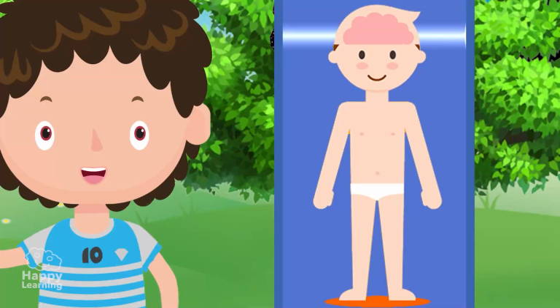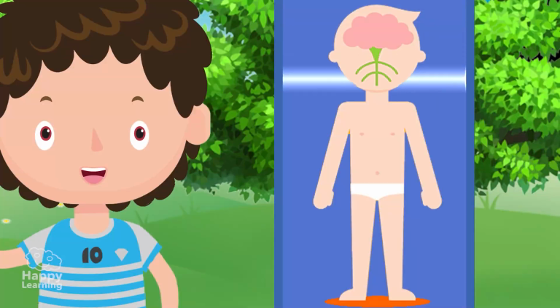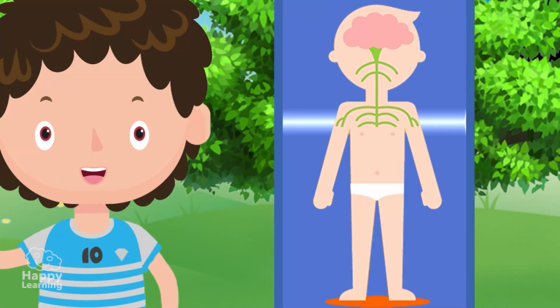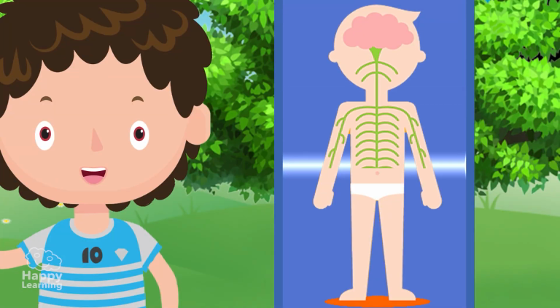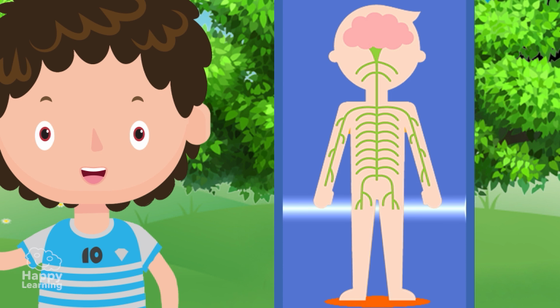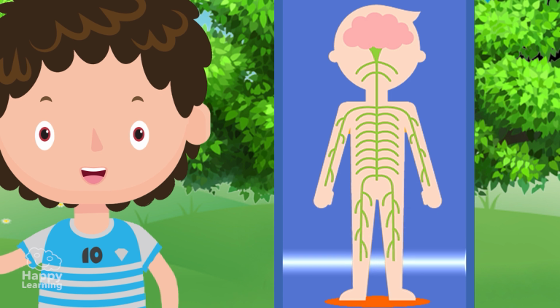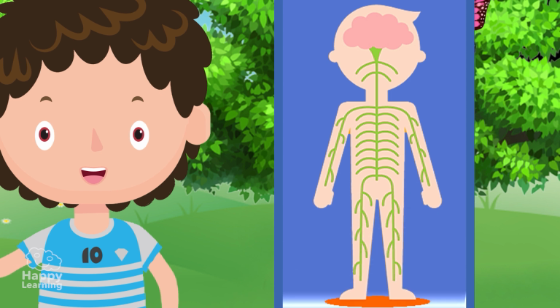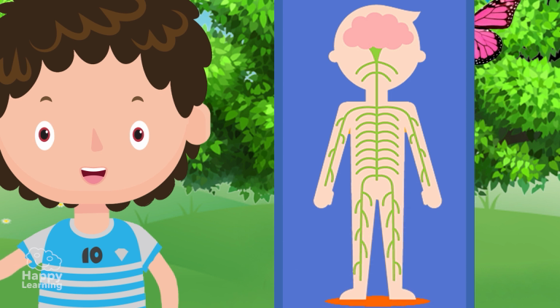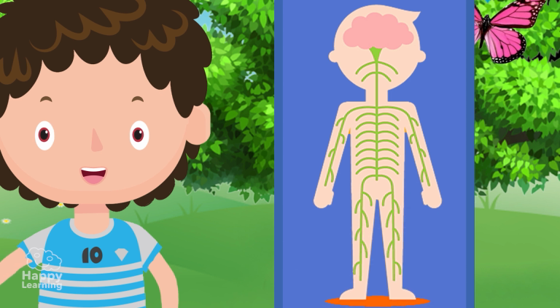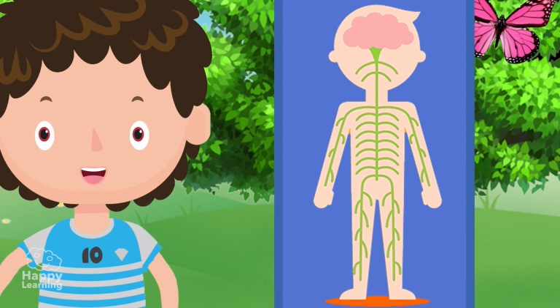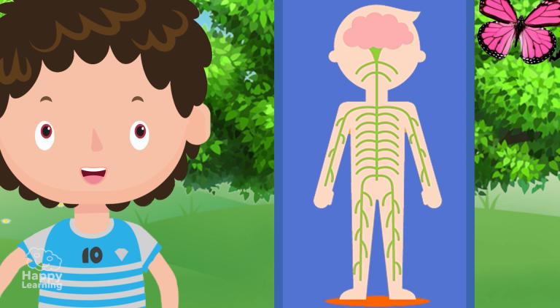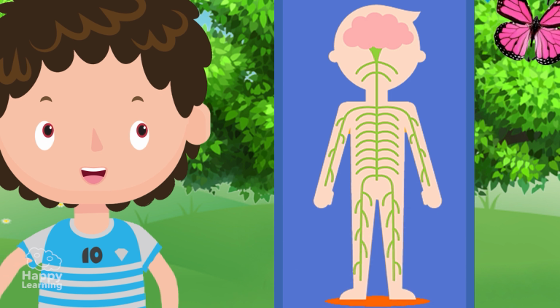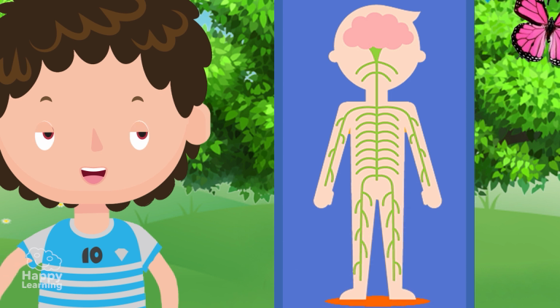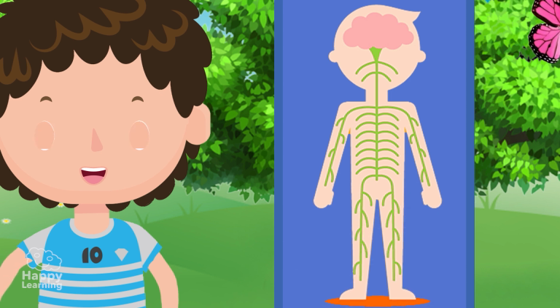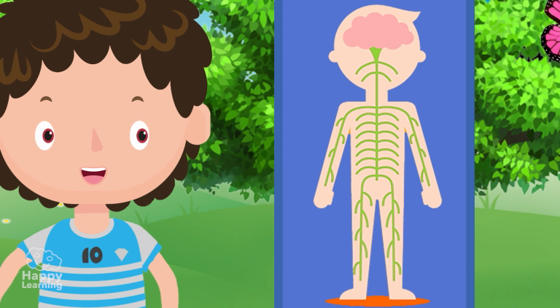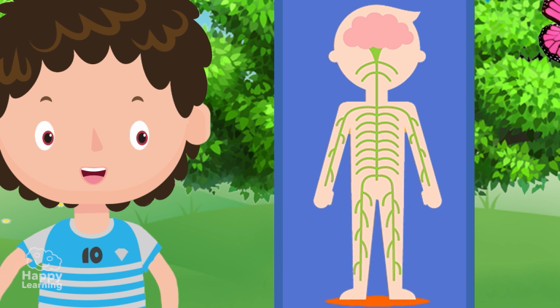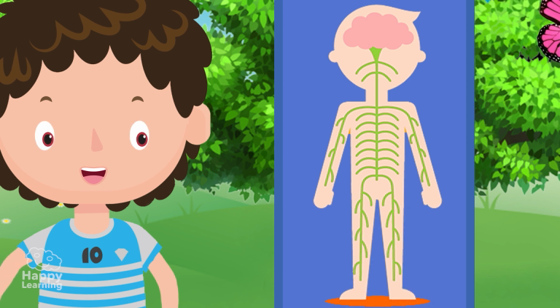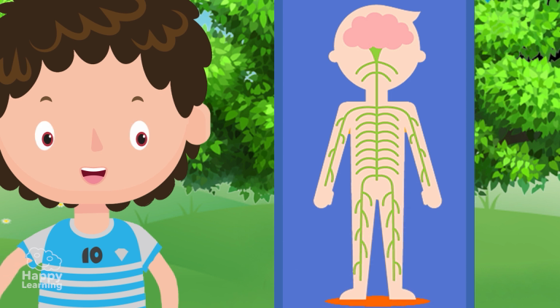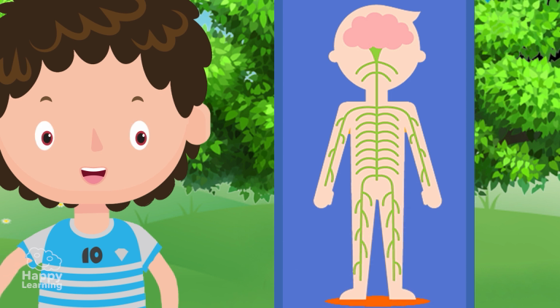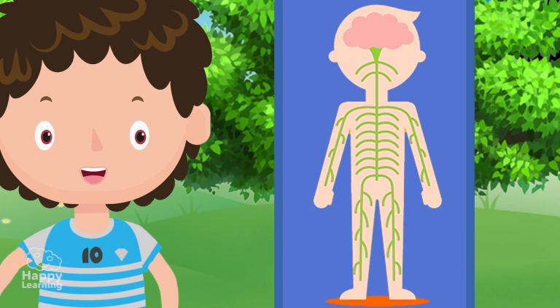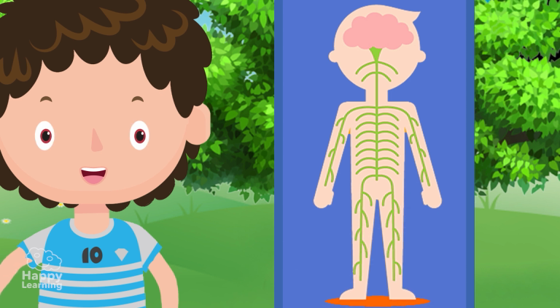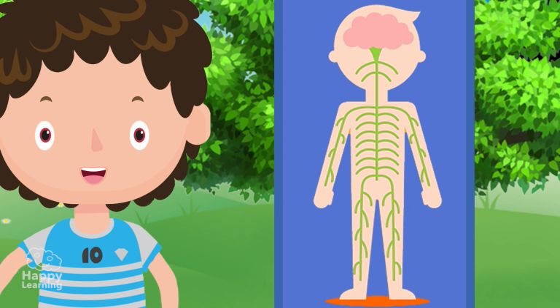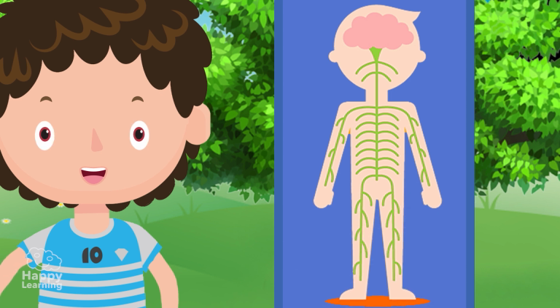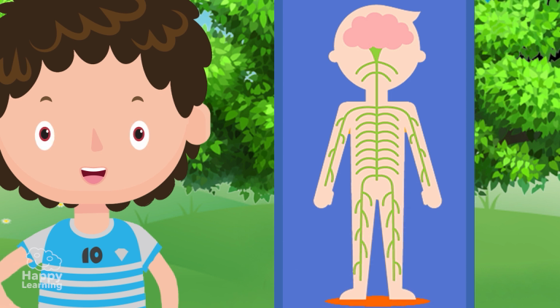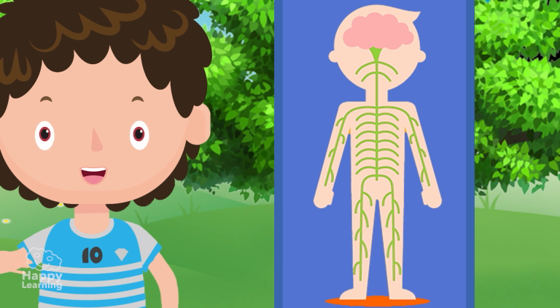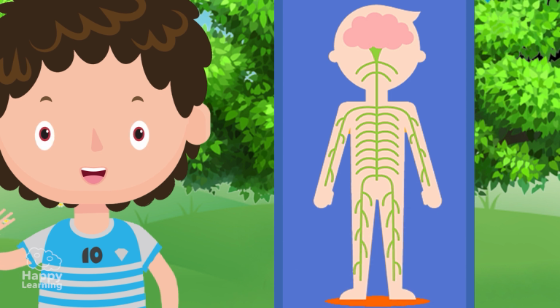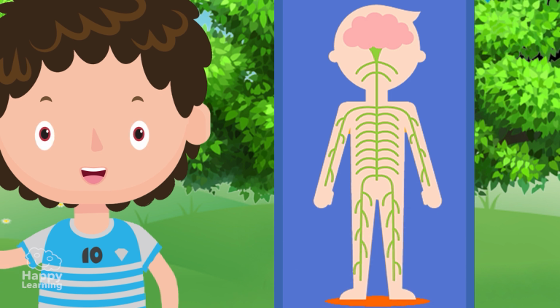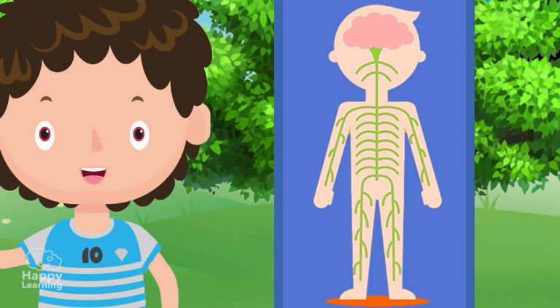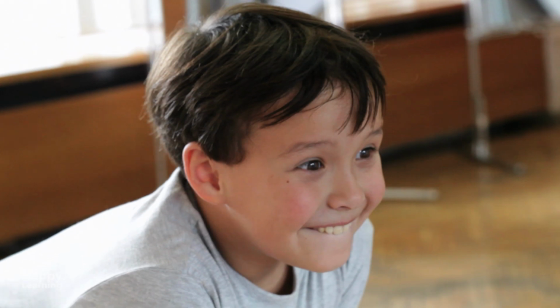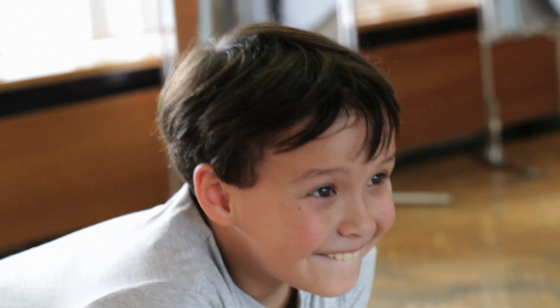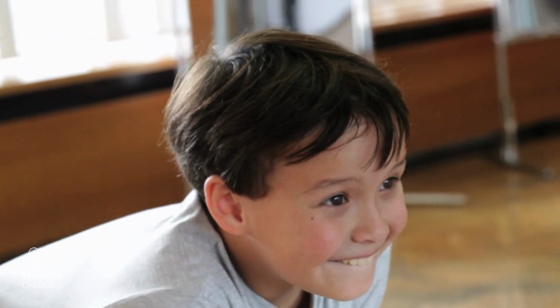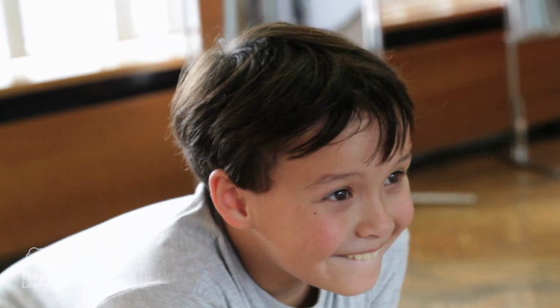Well, now you know about the nervous system. It's really interesting, isn't it? Goodbye friends!